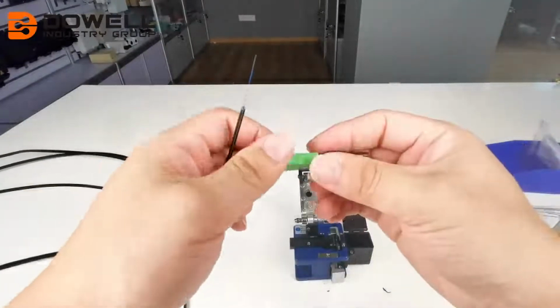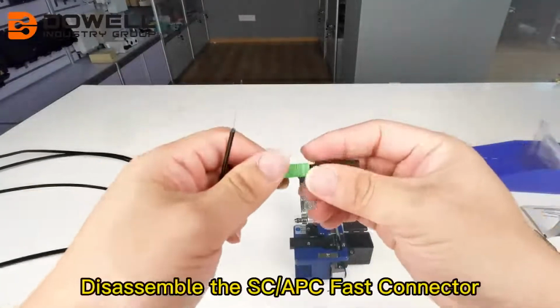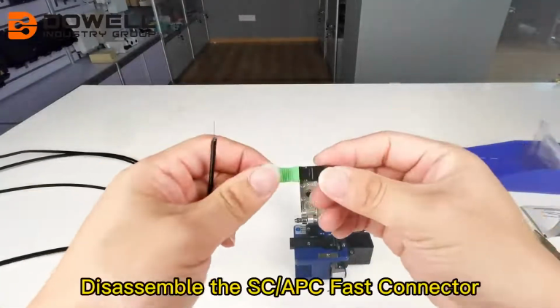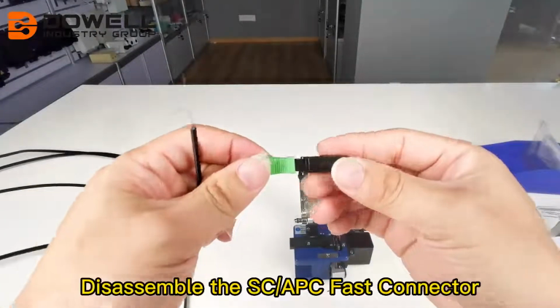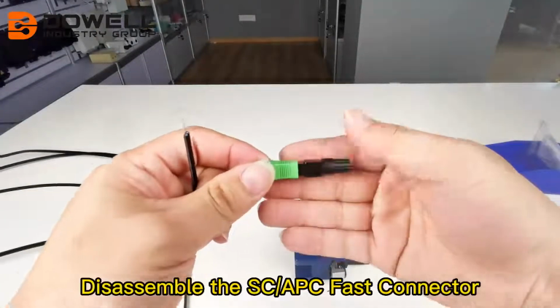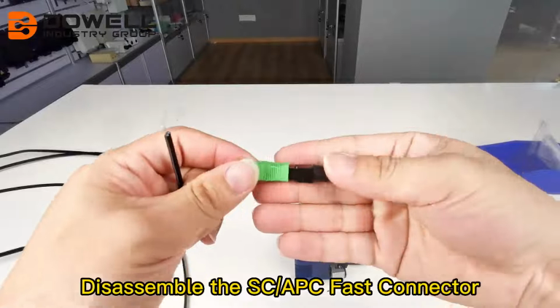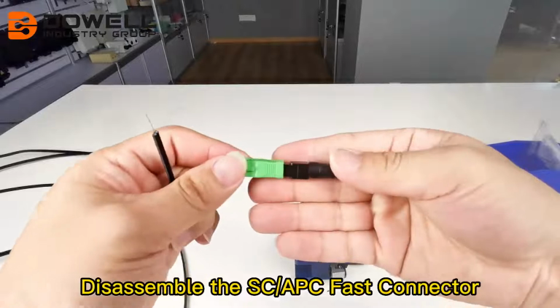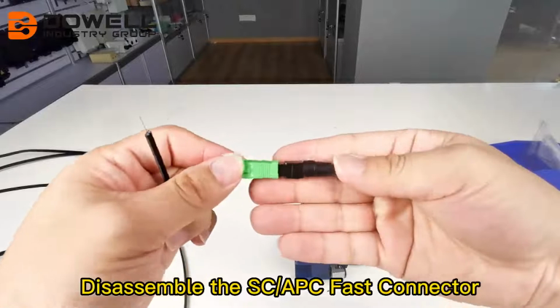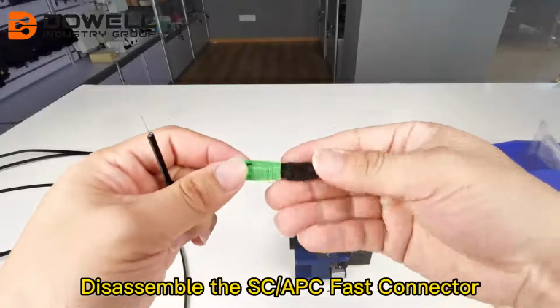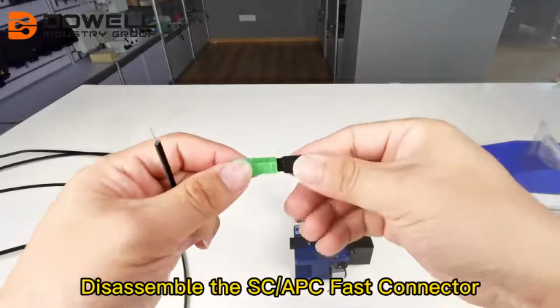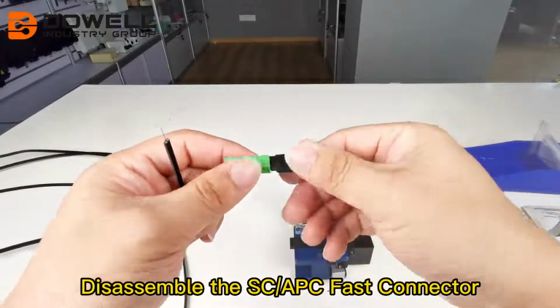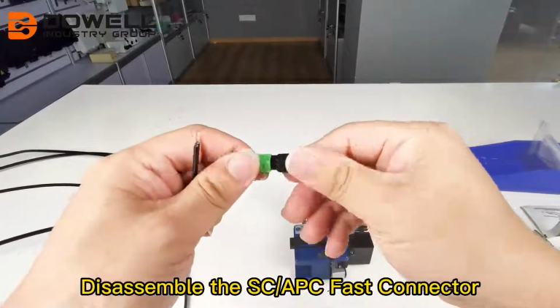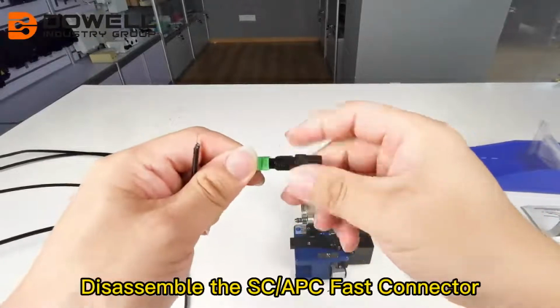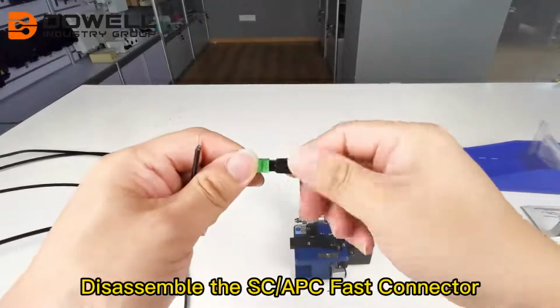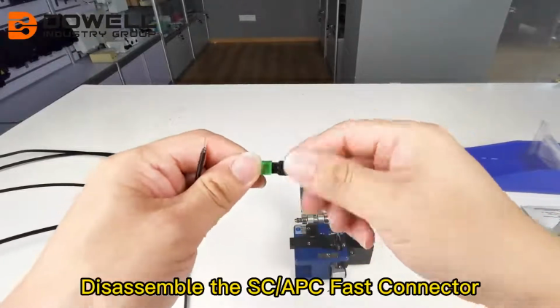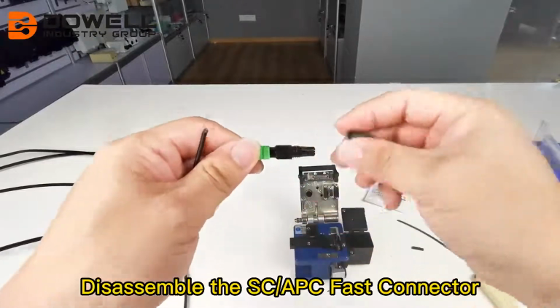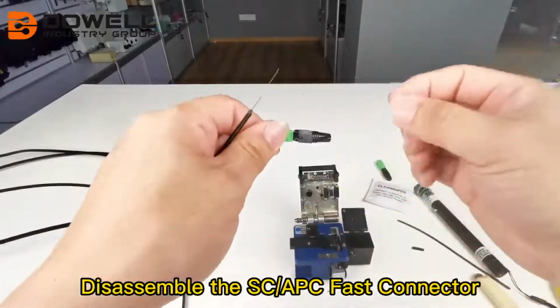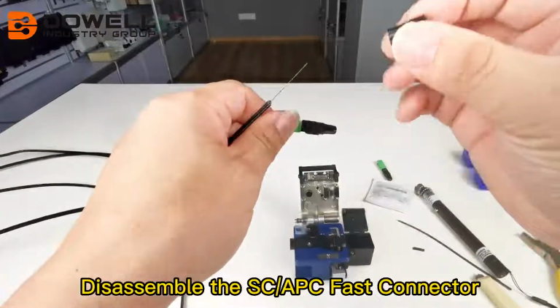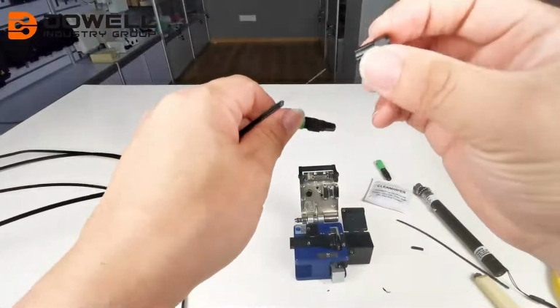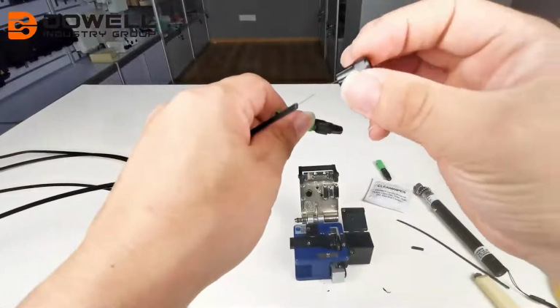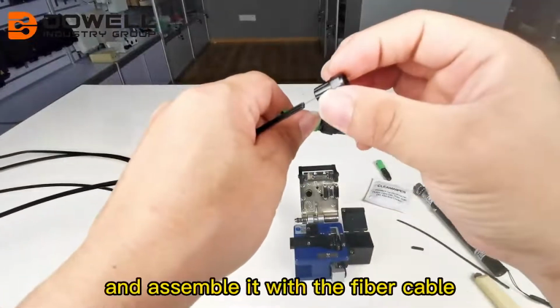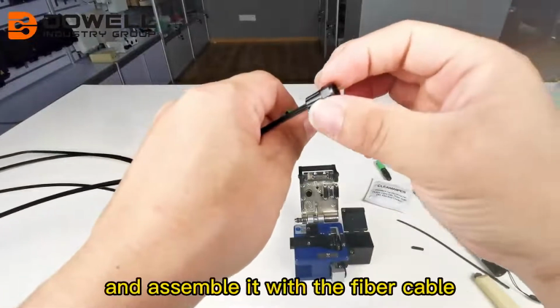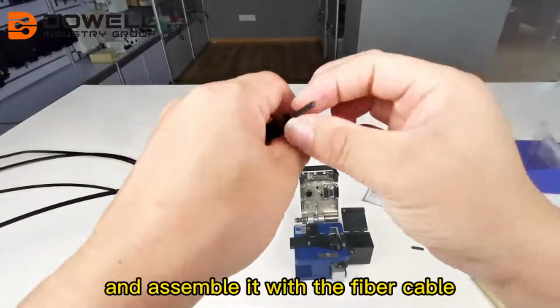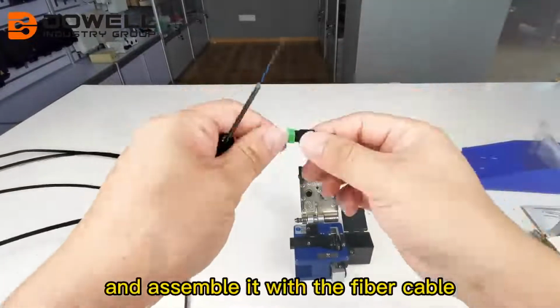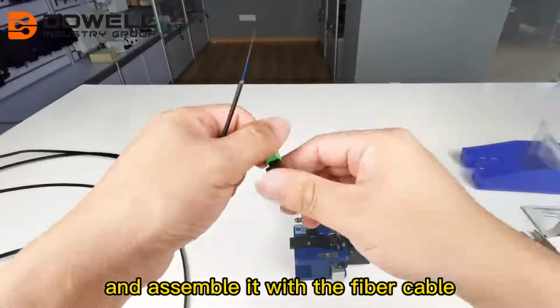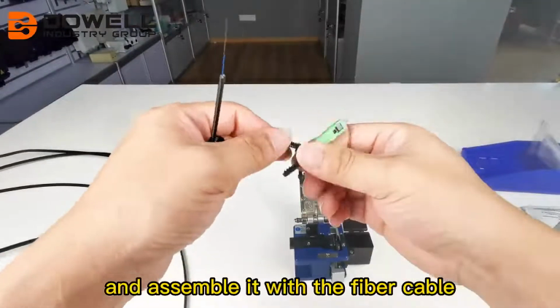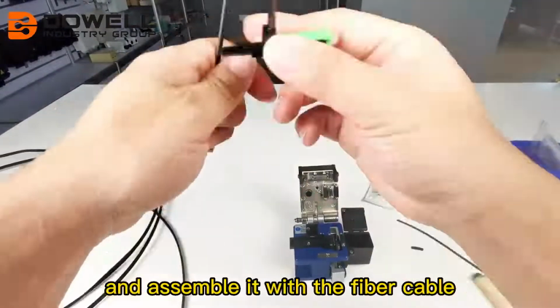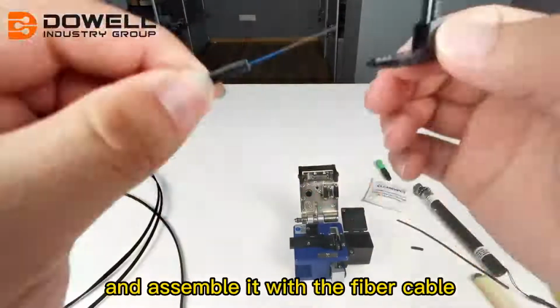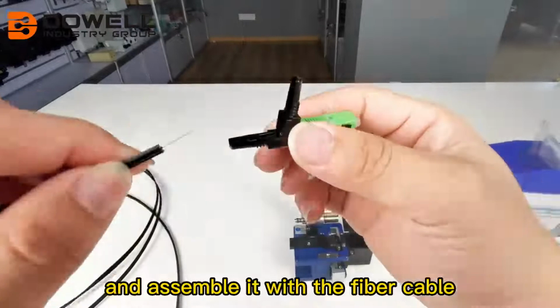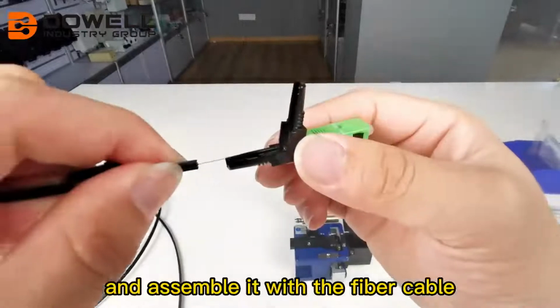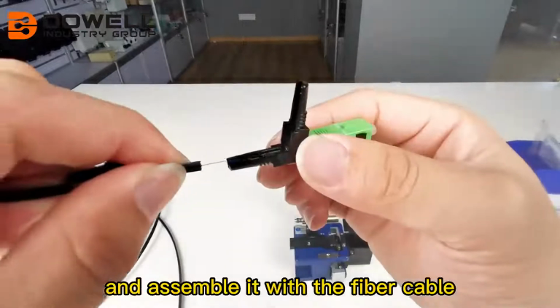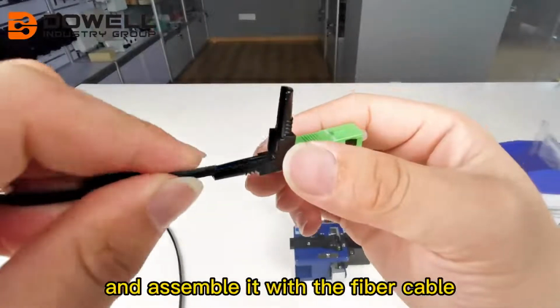Disassemble the SCAPC fast connector and assemble it with the fiber cable.